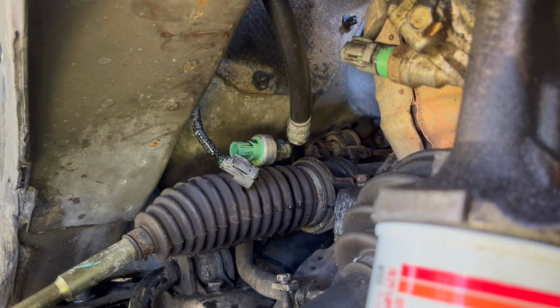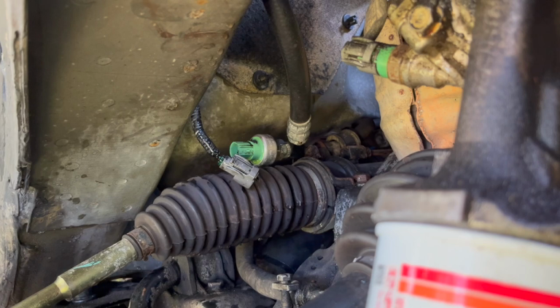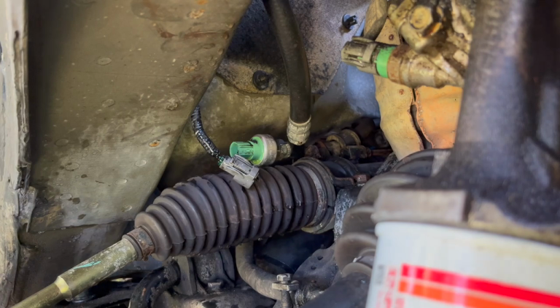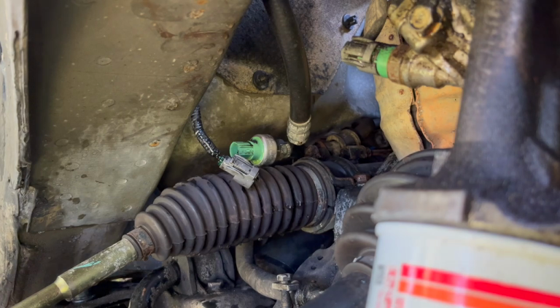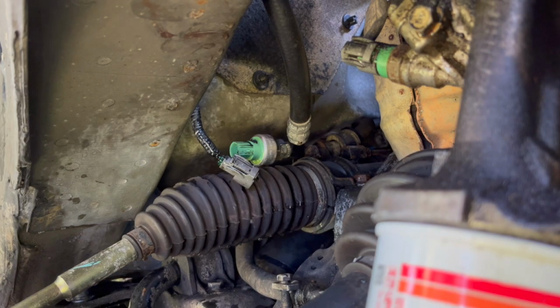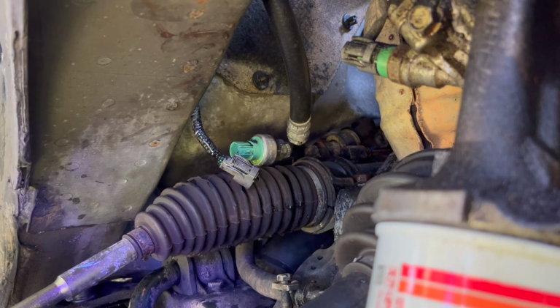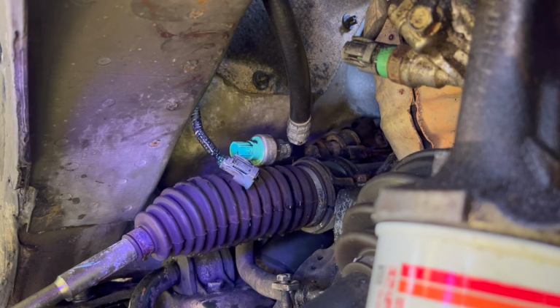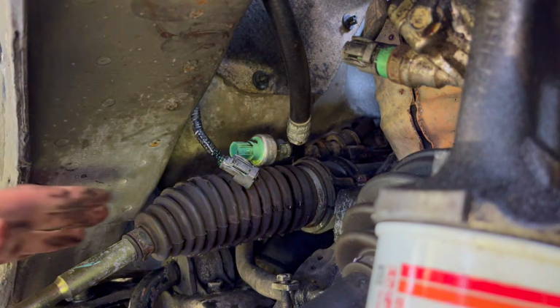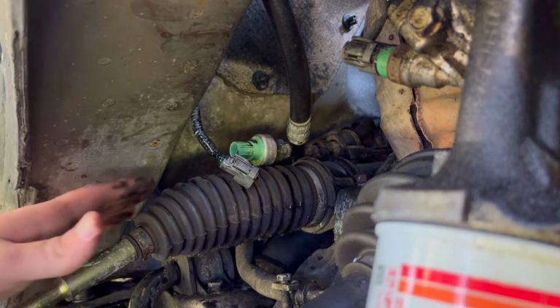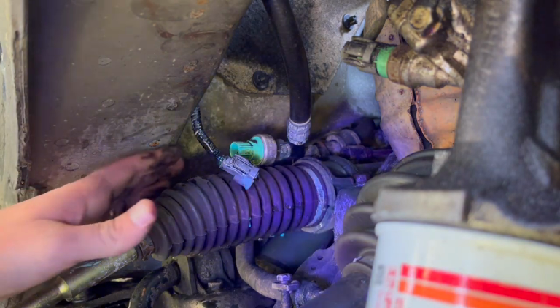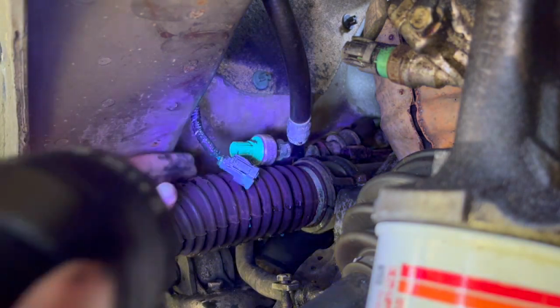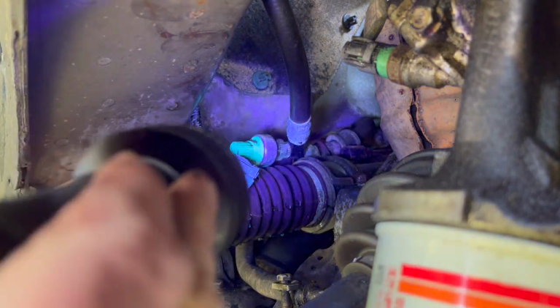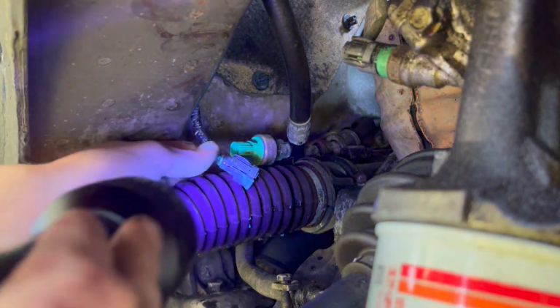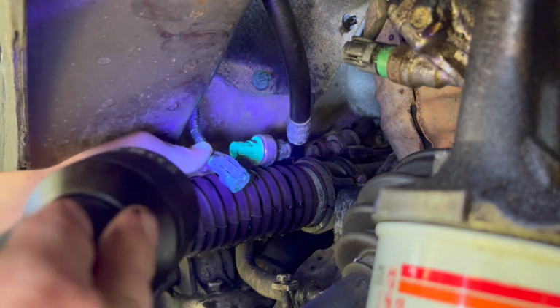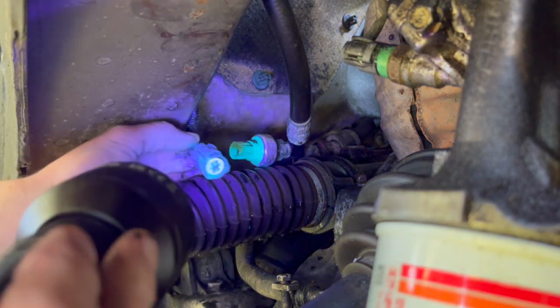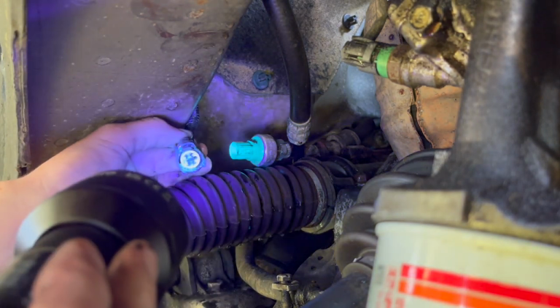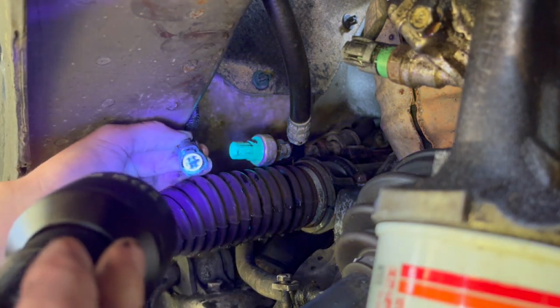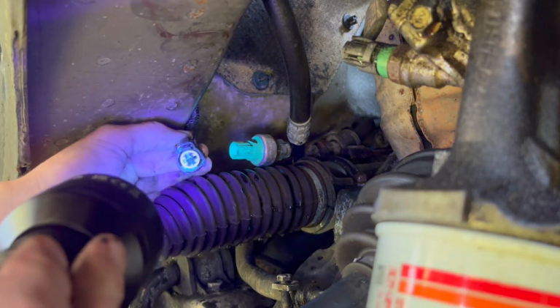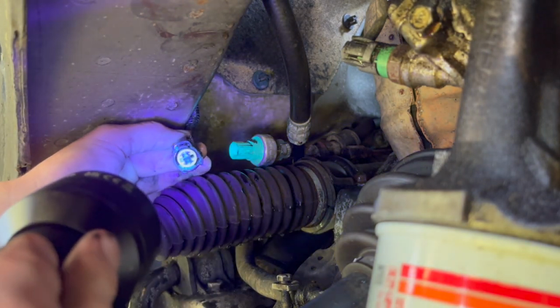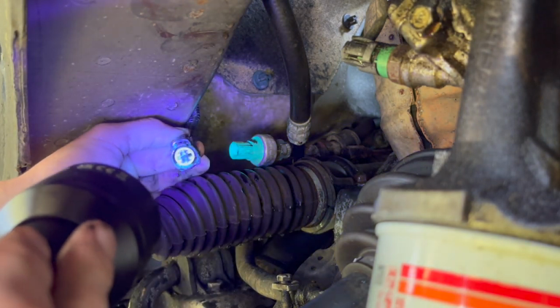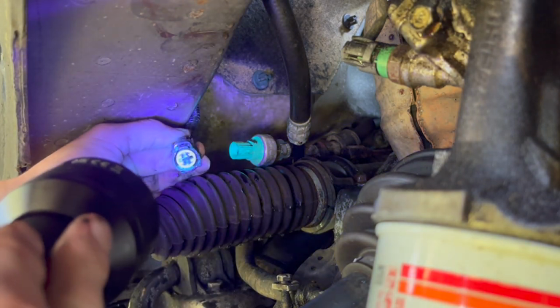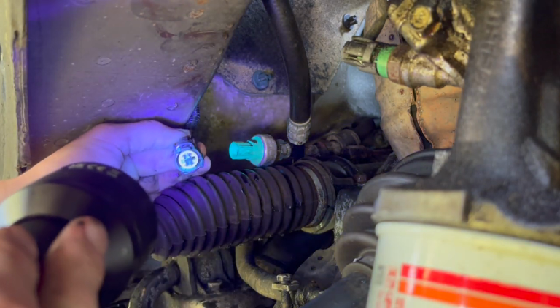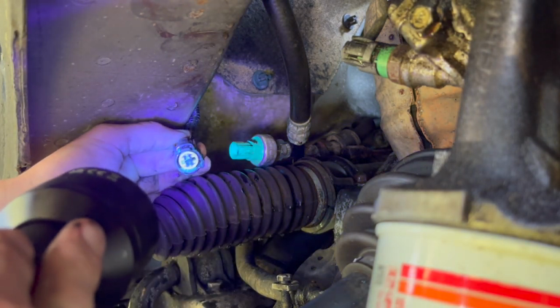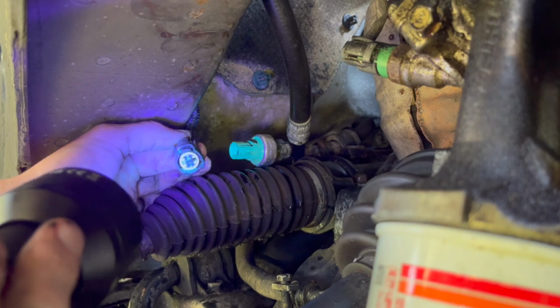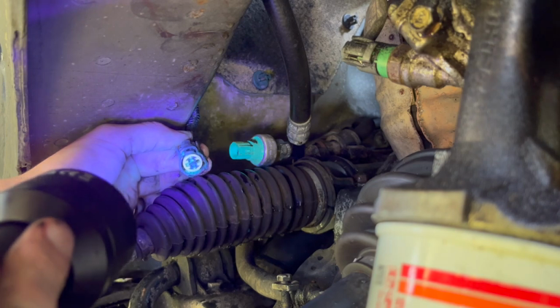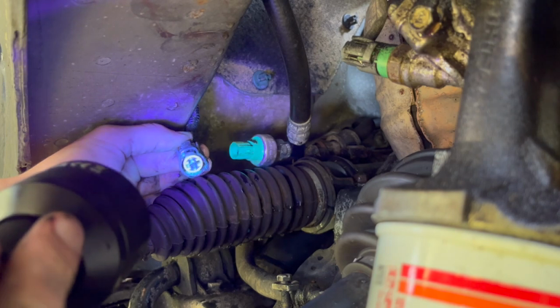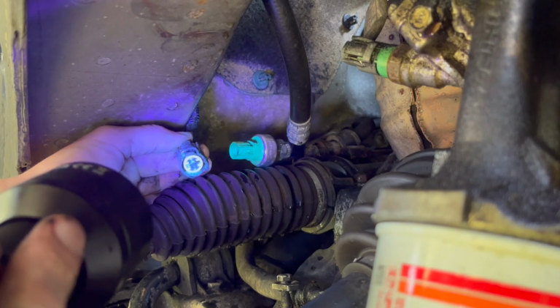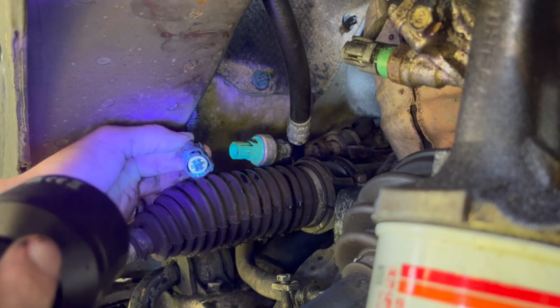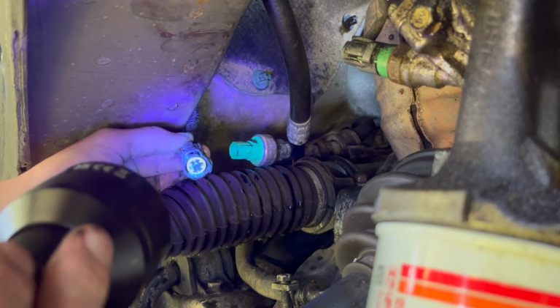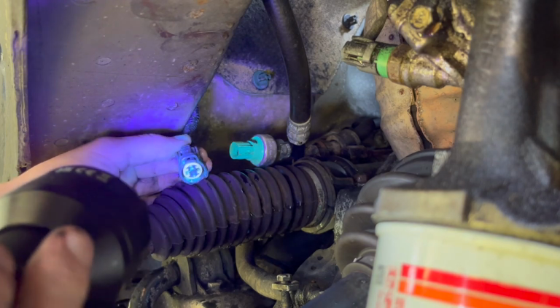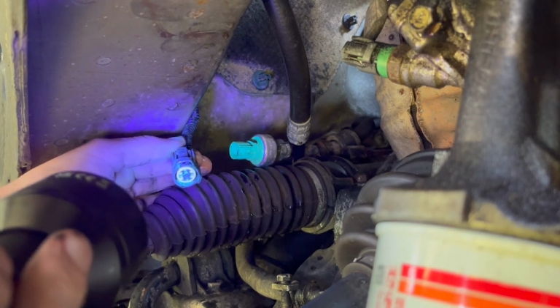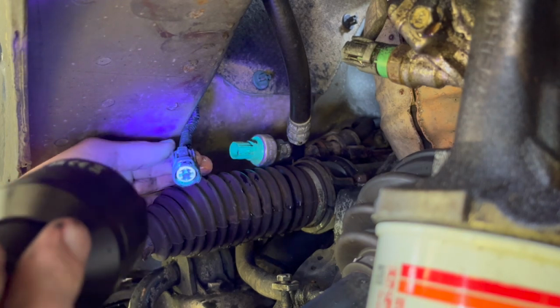I'm going to use UV light again just to look through — right there, 100% it's leaking.